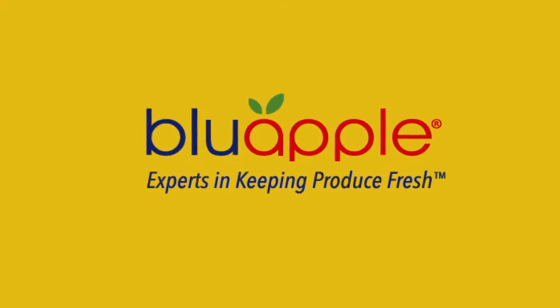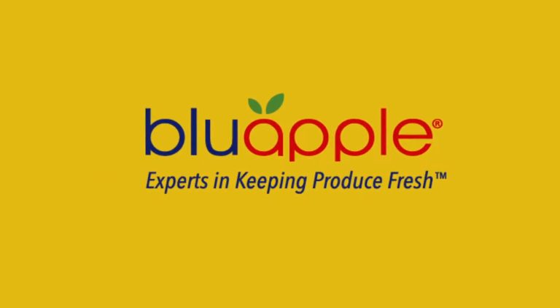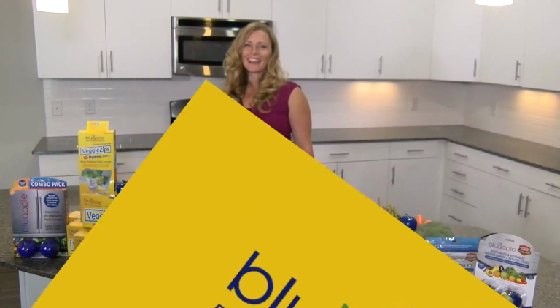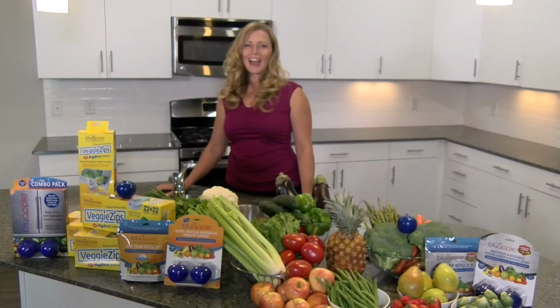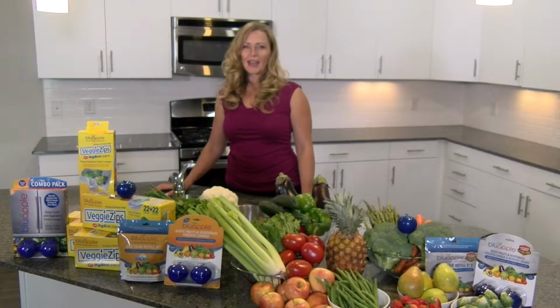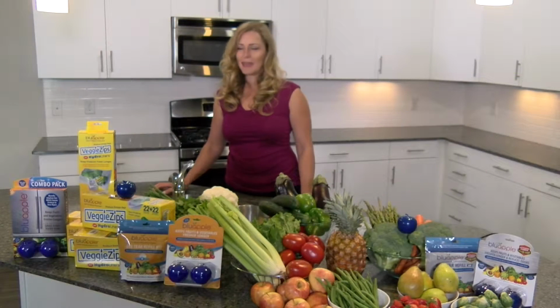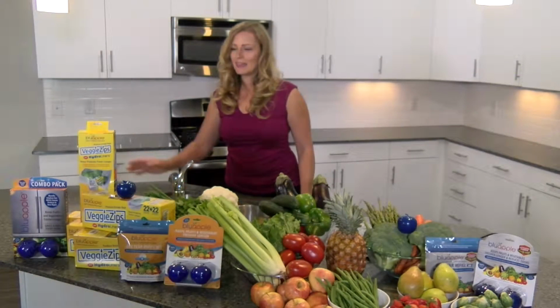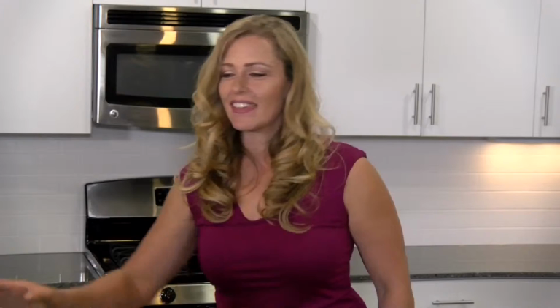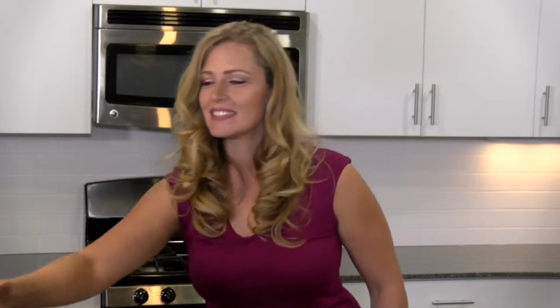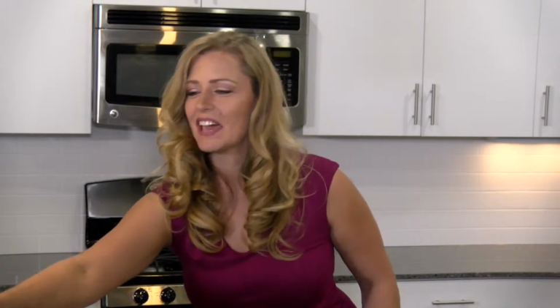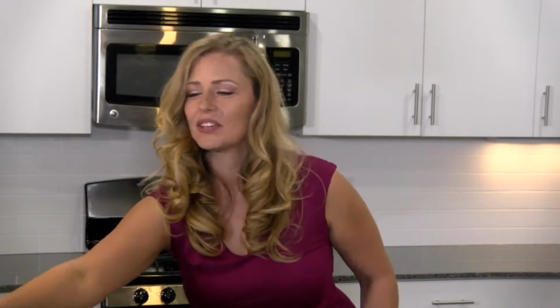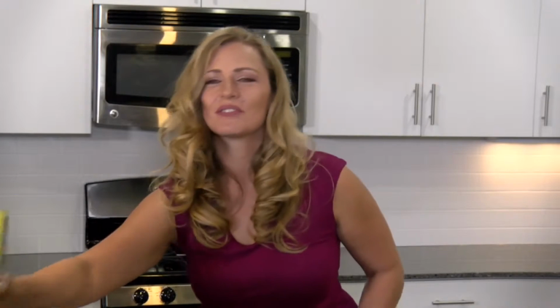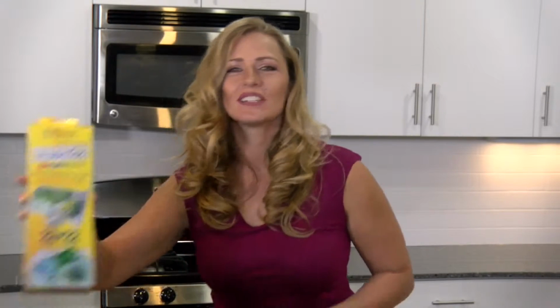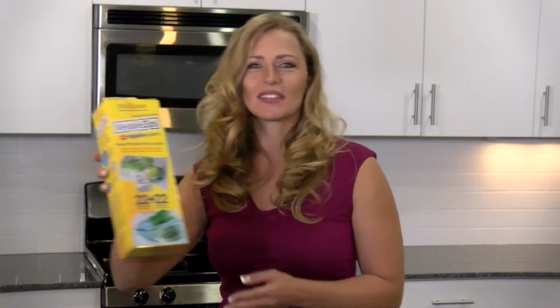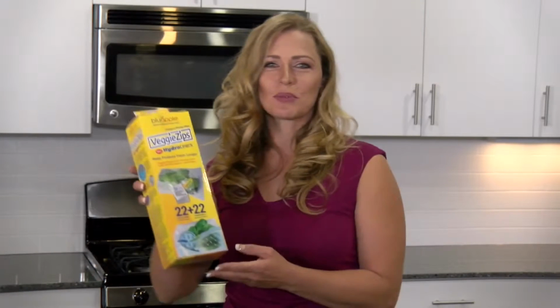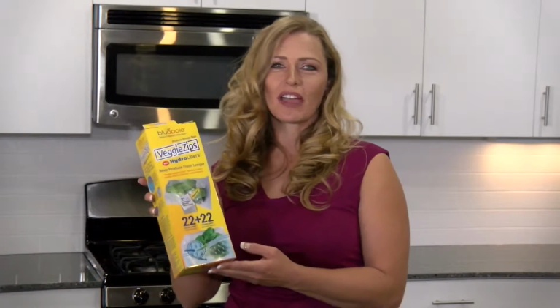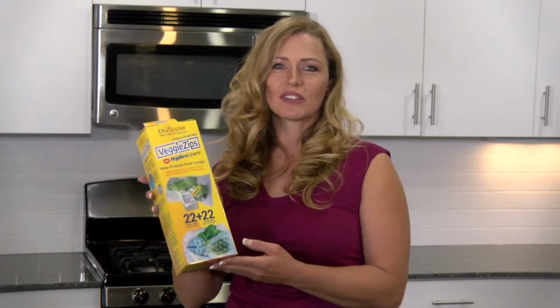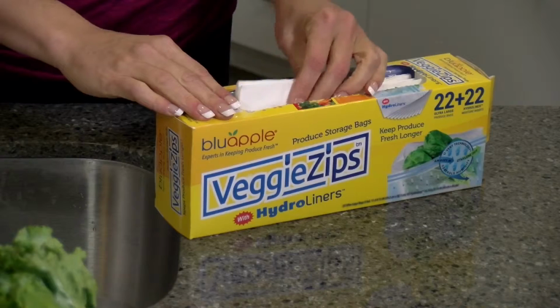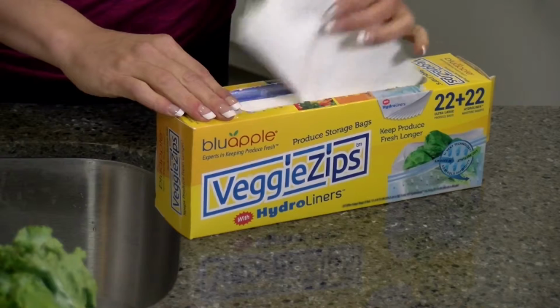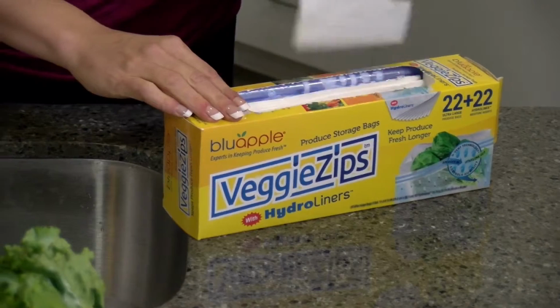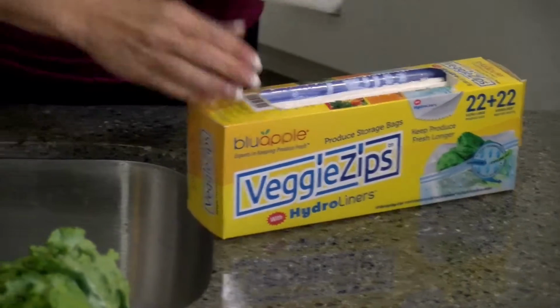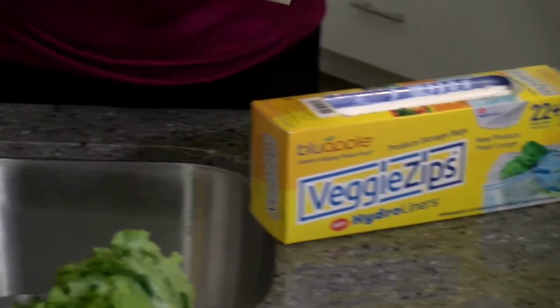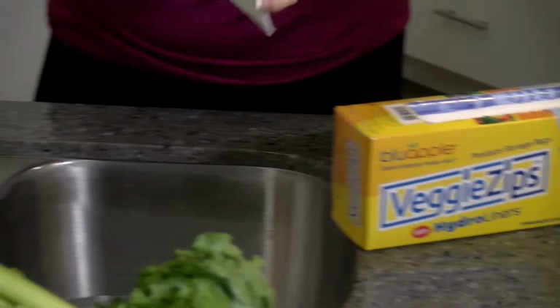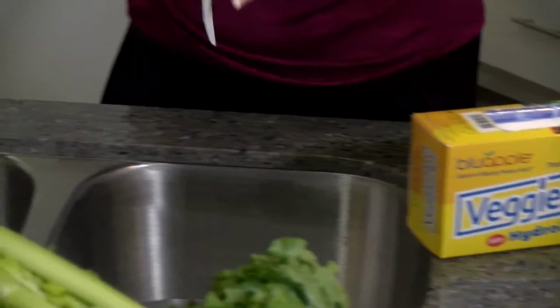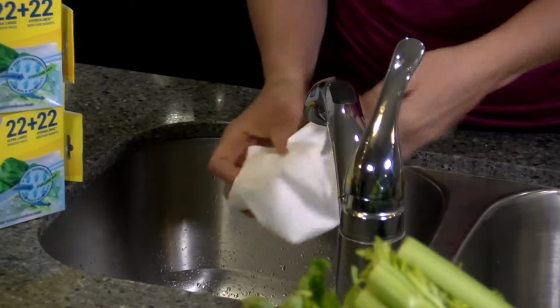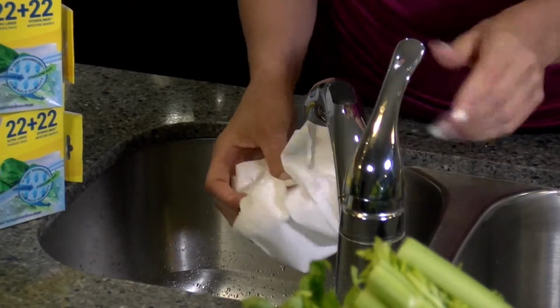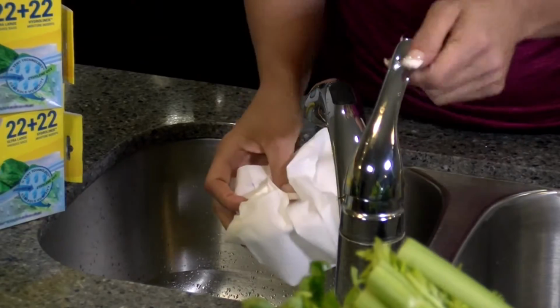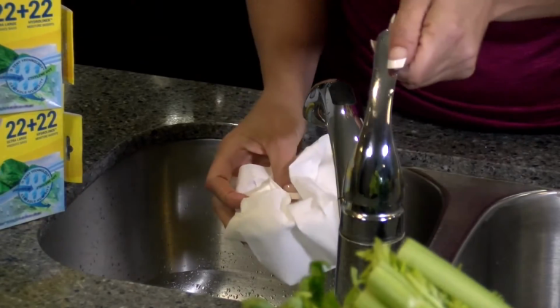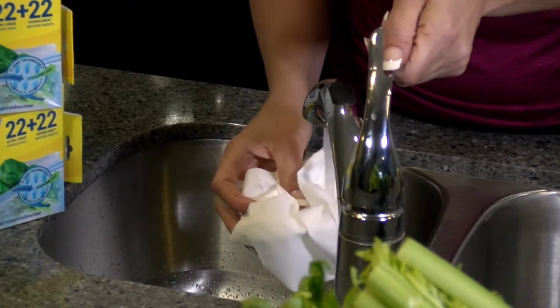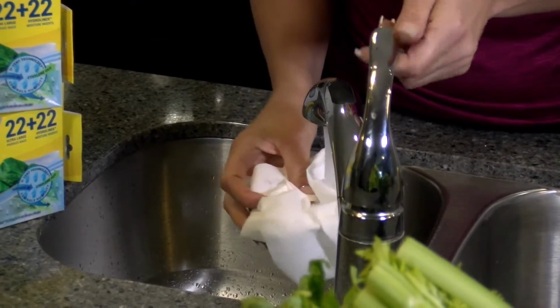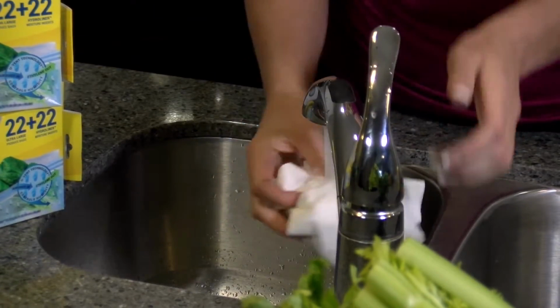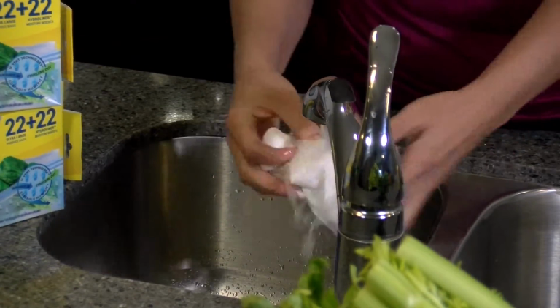Hi, I'm Amy and this is how to use Veggie Zips with Hydro-Liners from Blue Apple, the experts in keeping produce fresh.